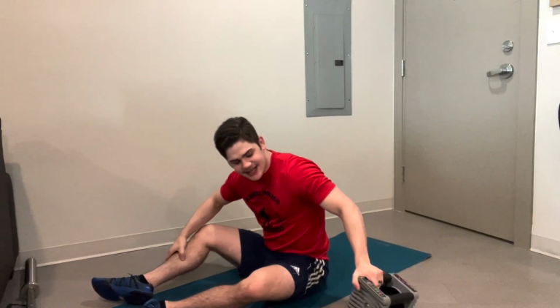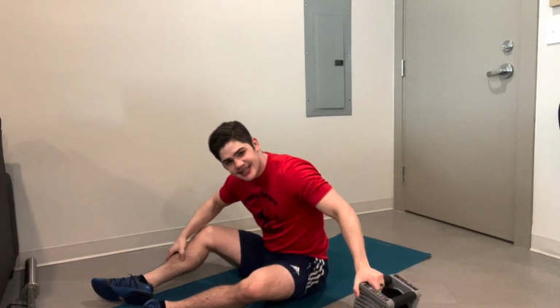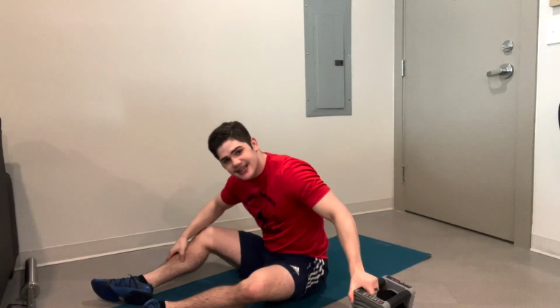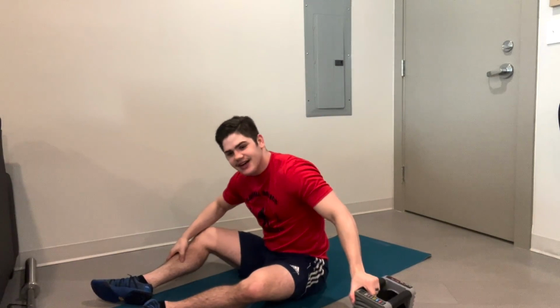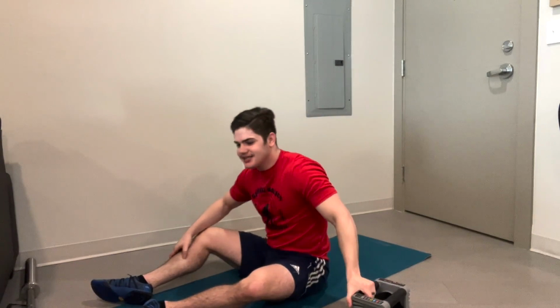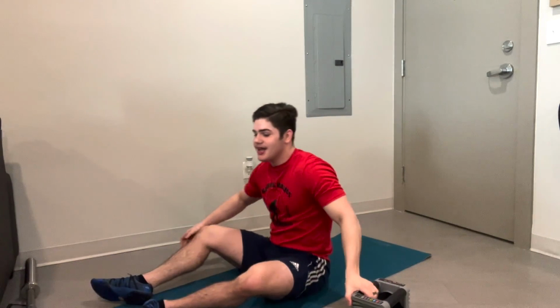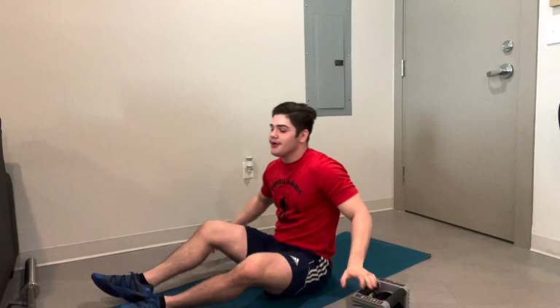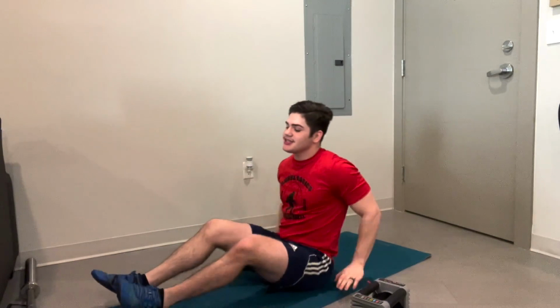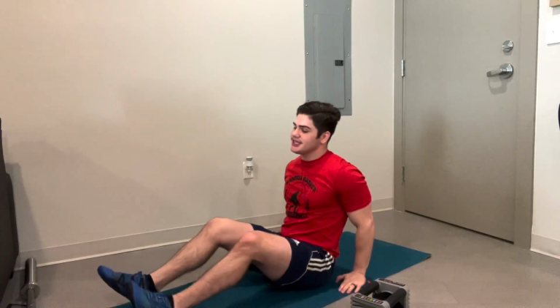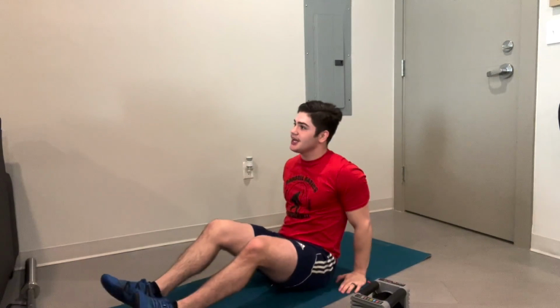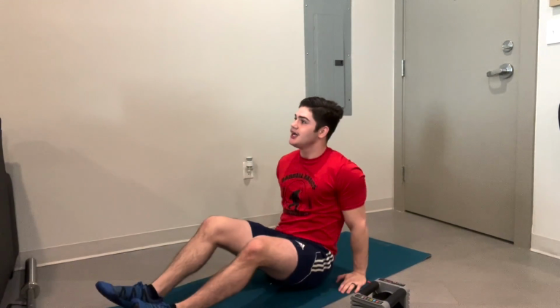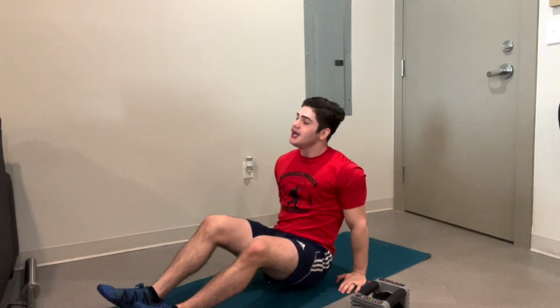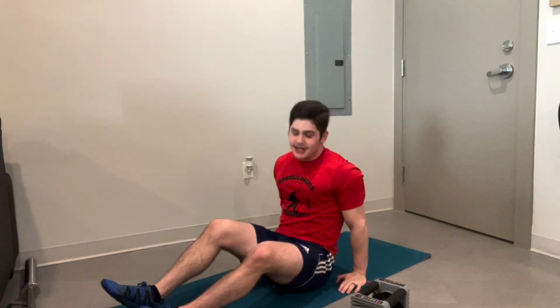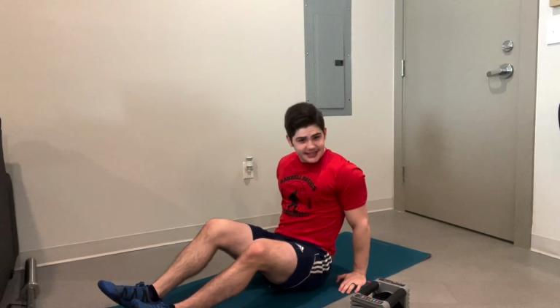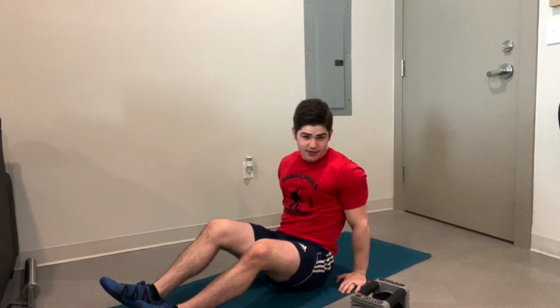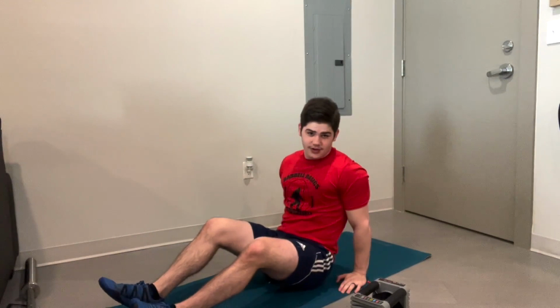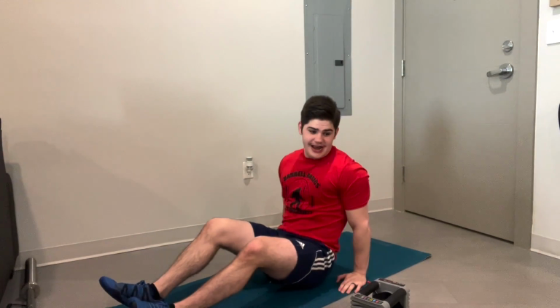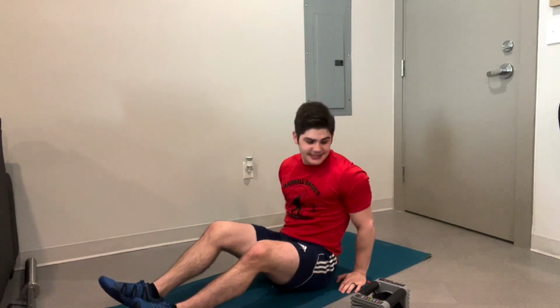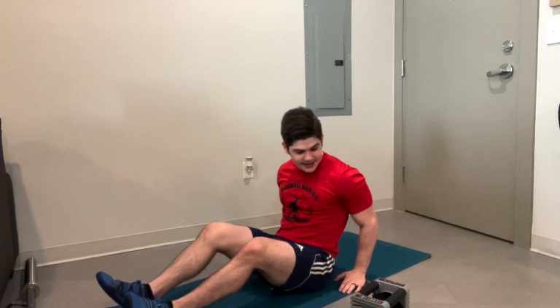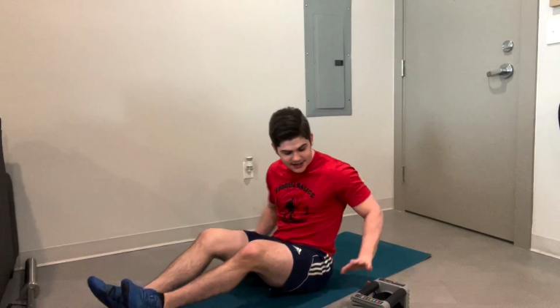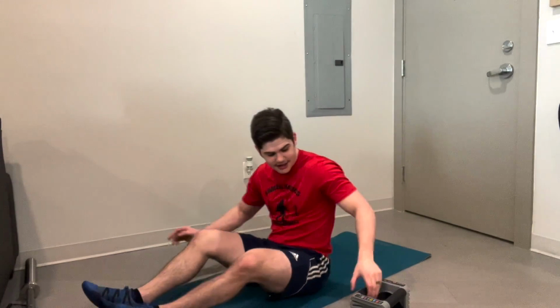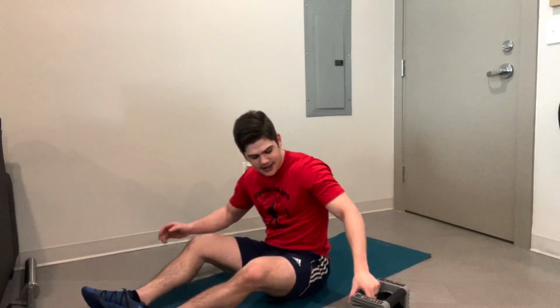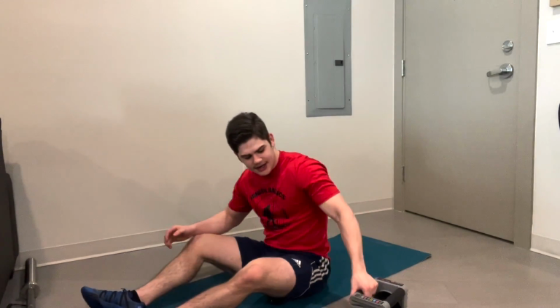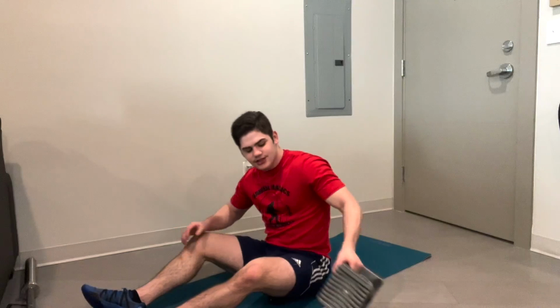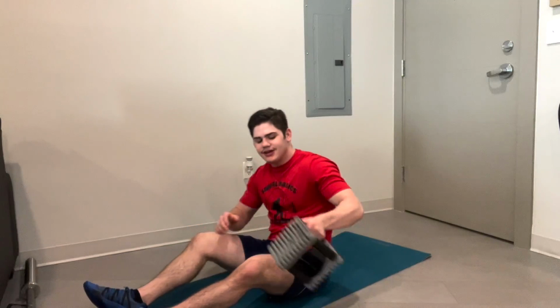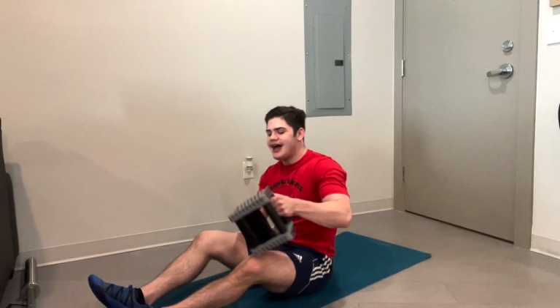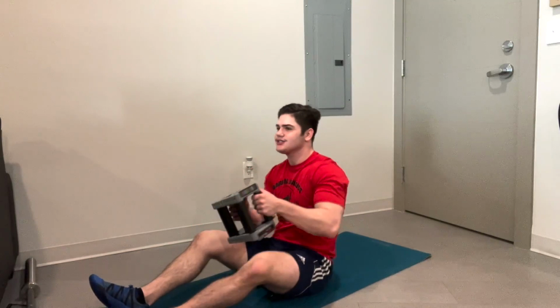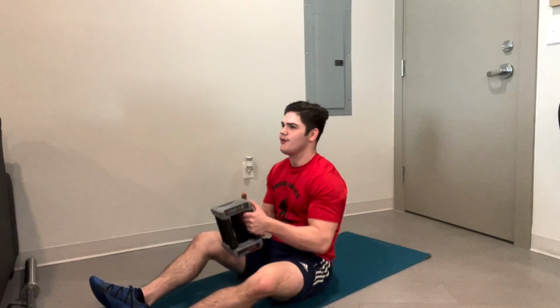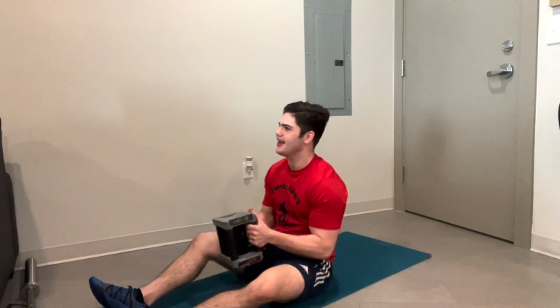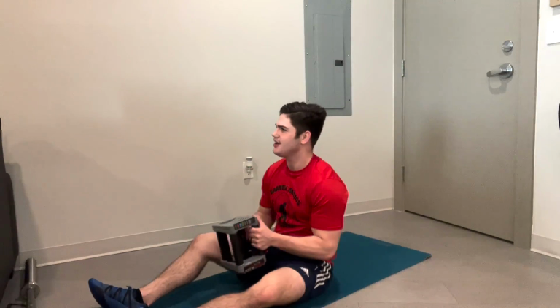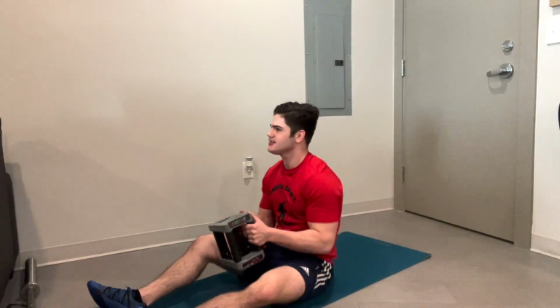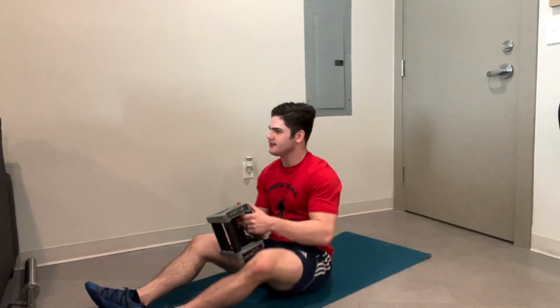10-second break. Two out of three on the twists — way to push through there.